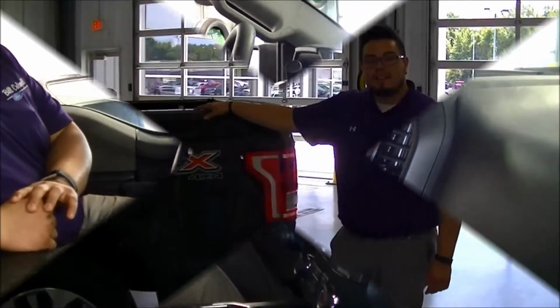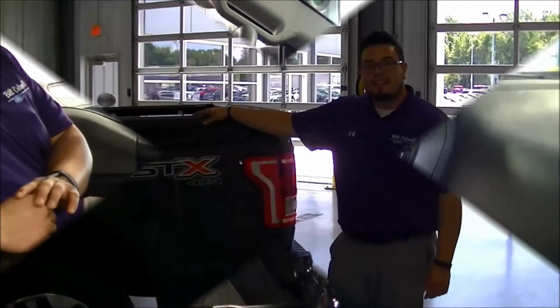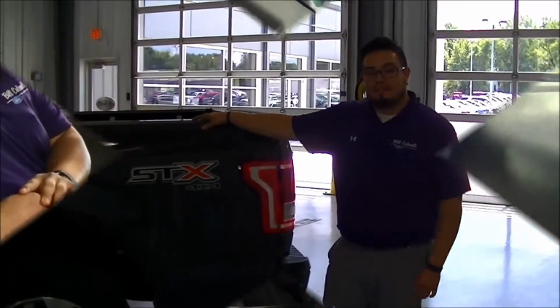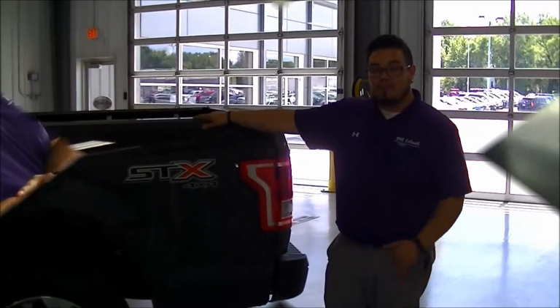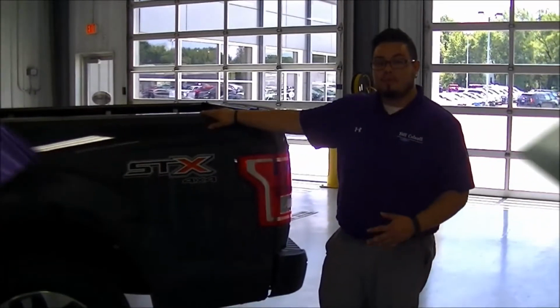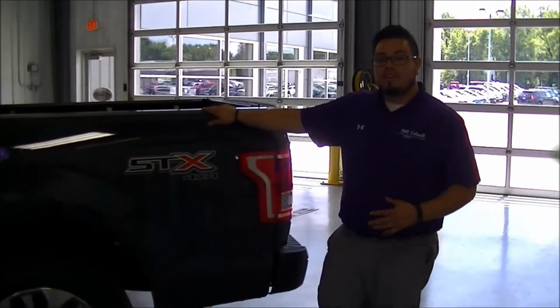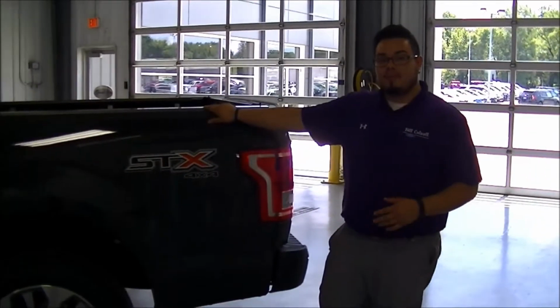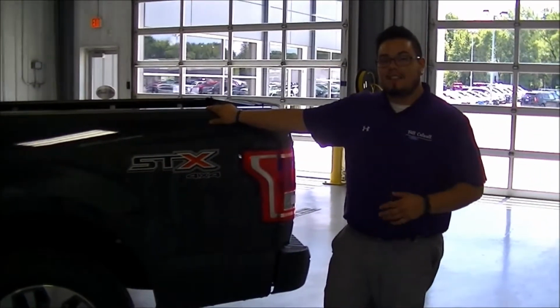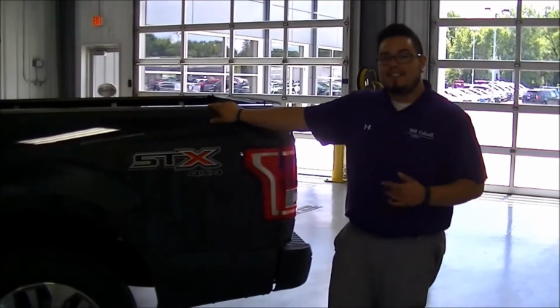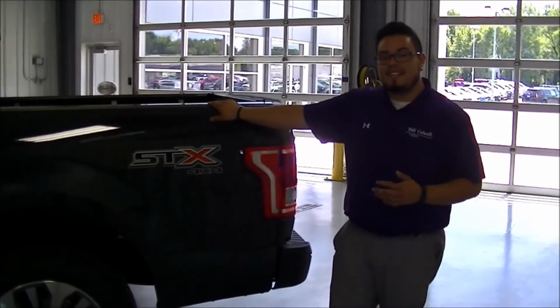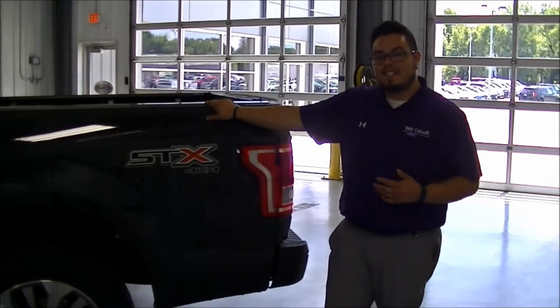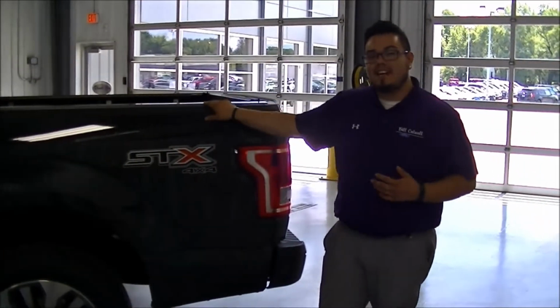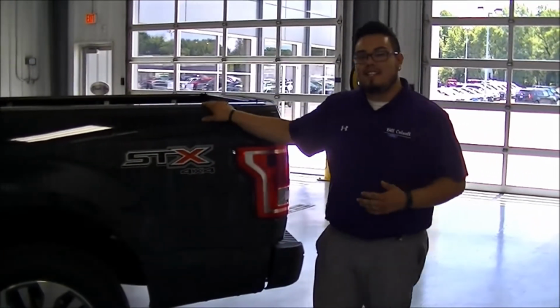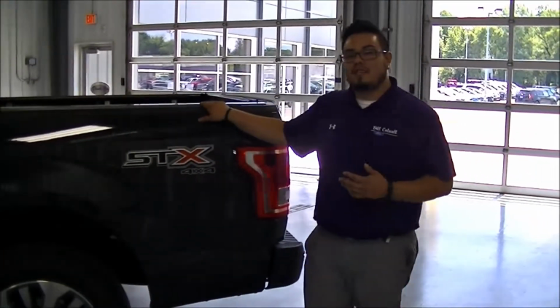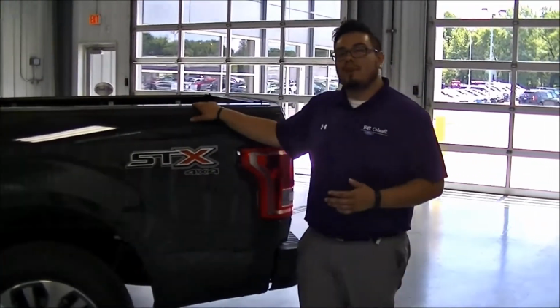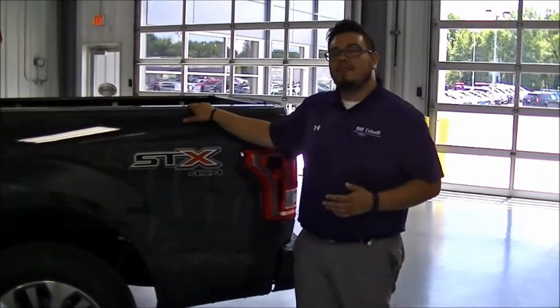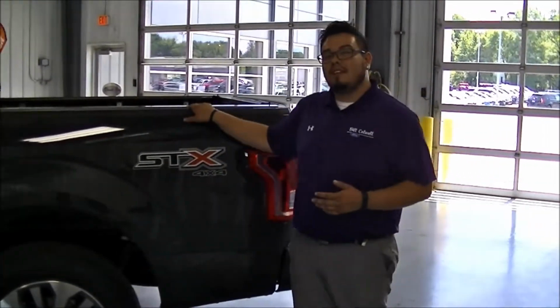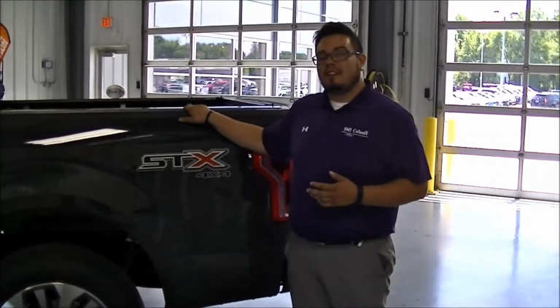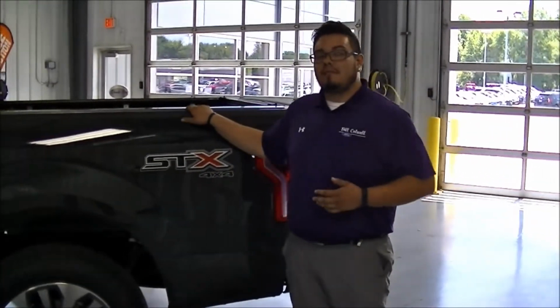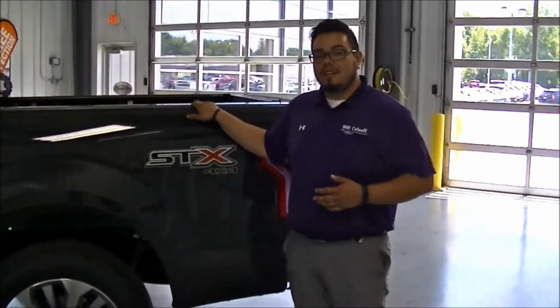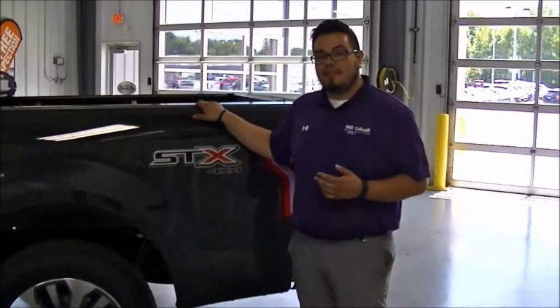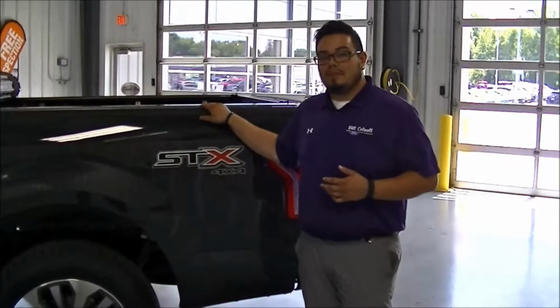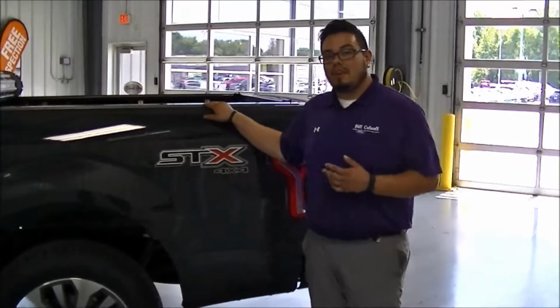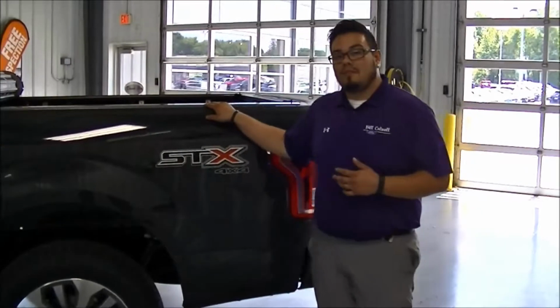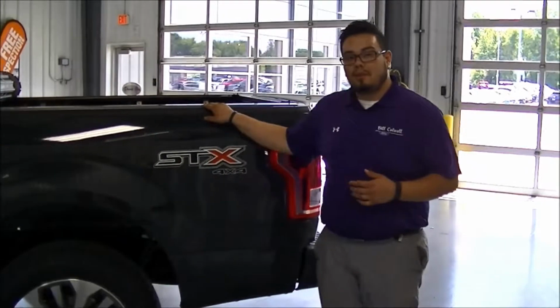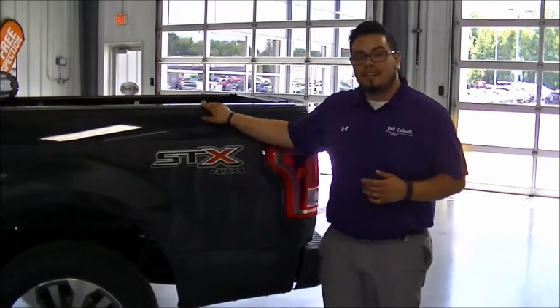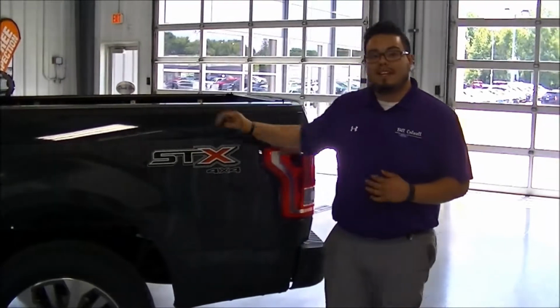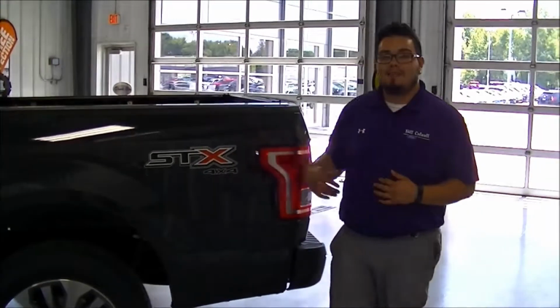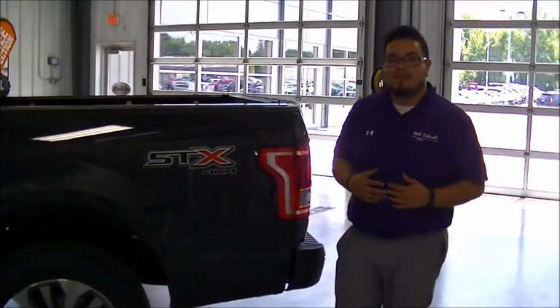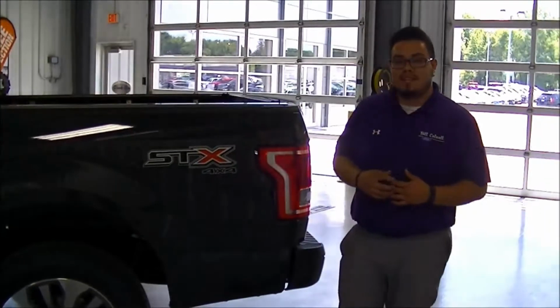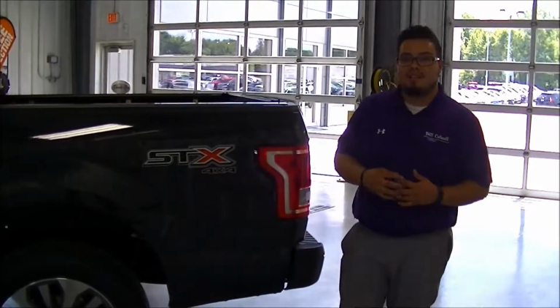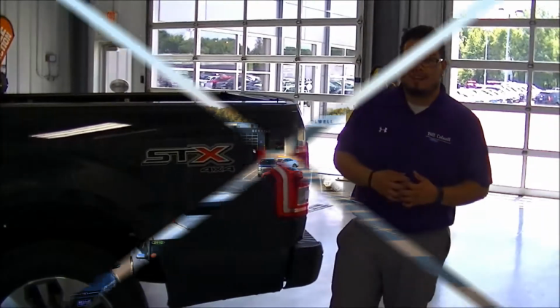For more information about the STX and how it's equipped, come find us at Bill Caldwell Ford. Again, my name is David Perez.